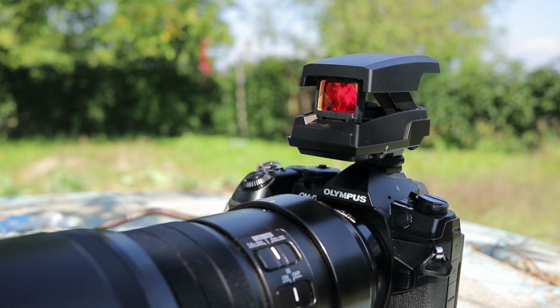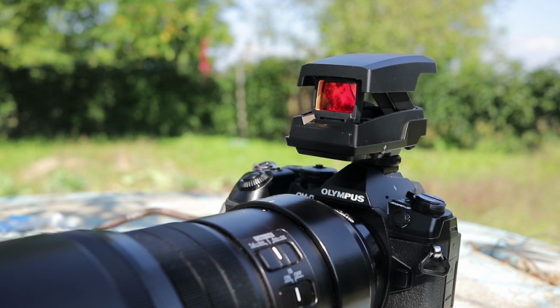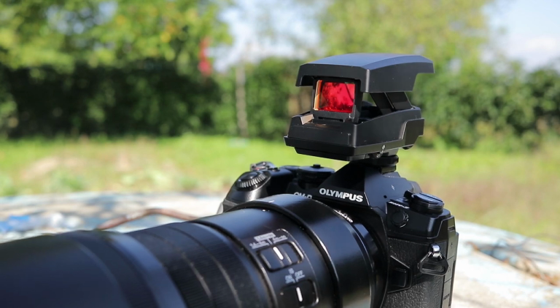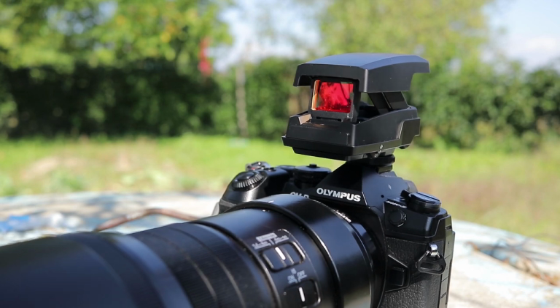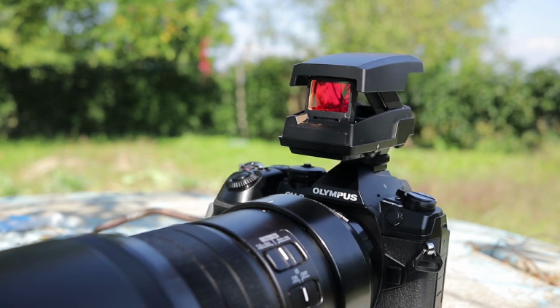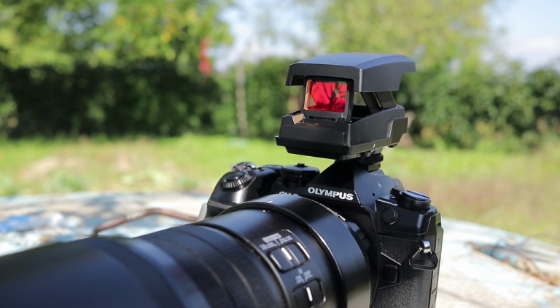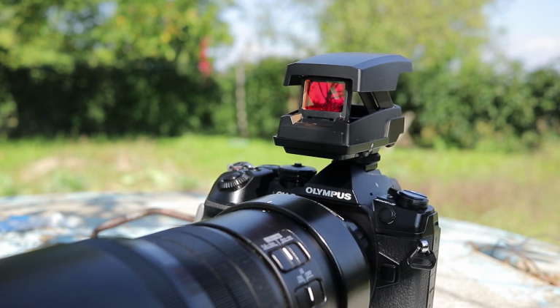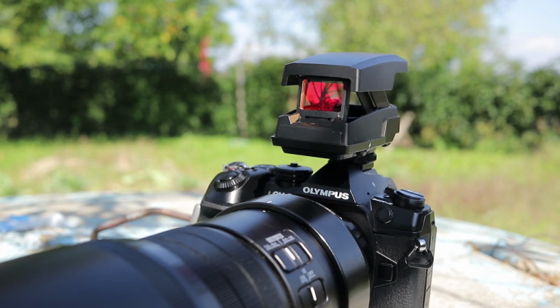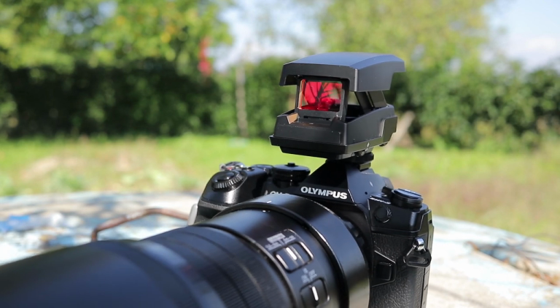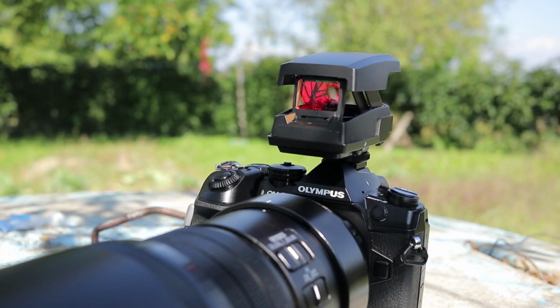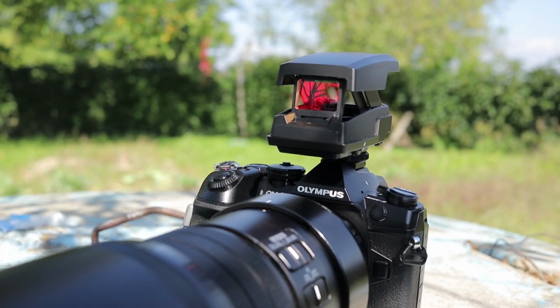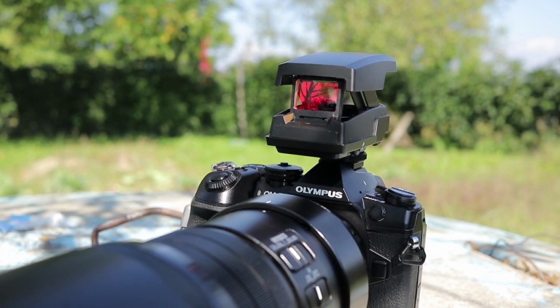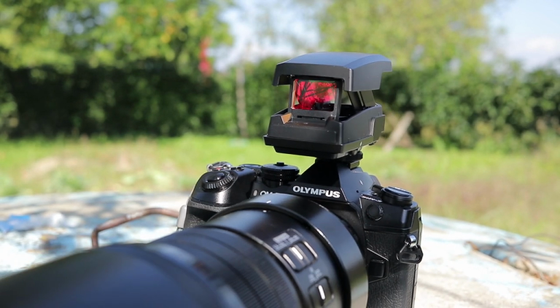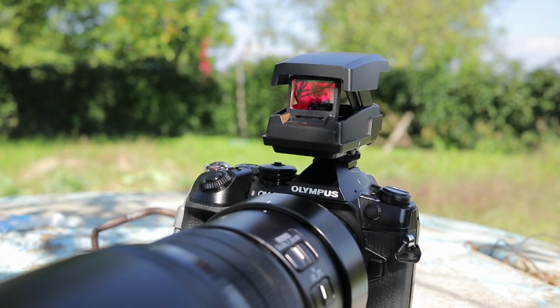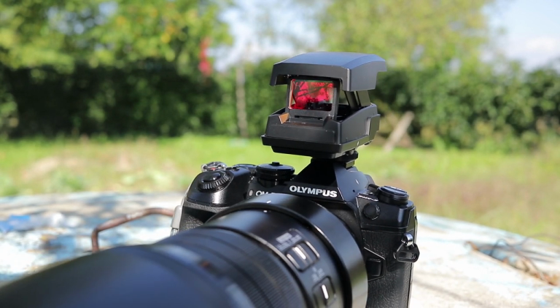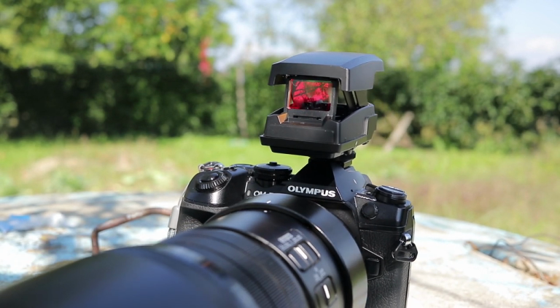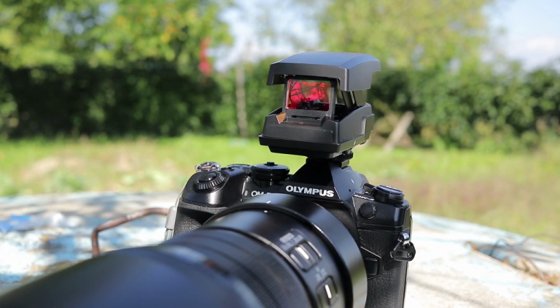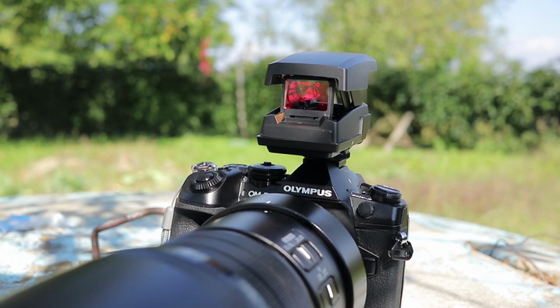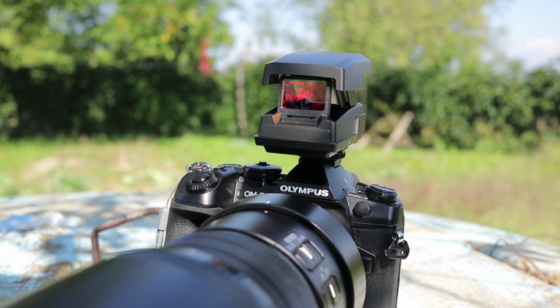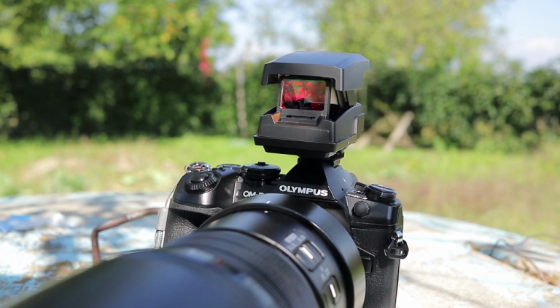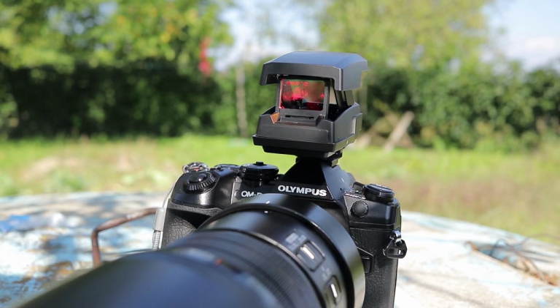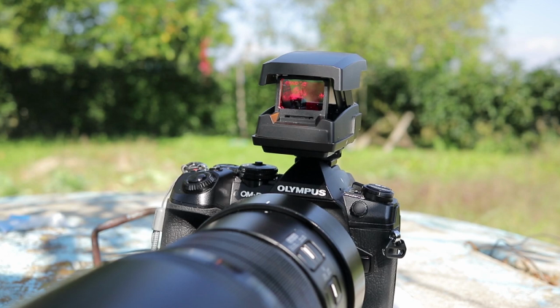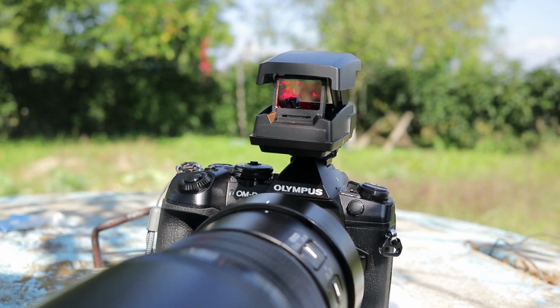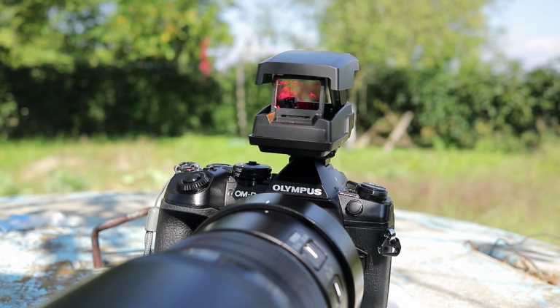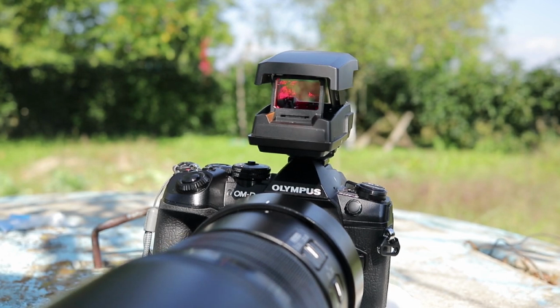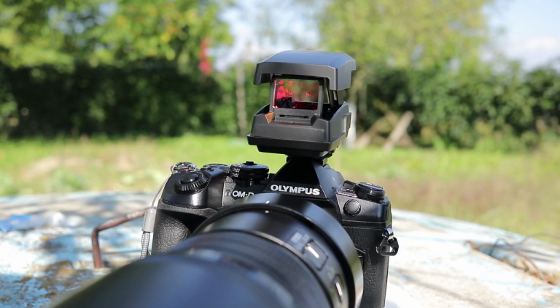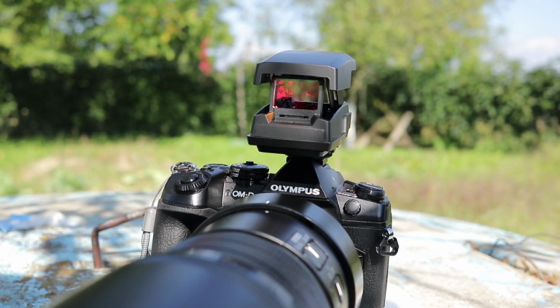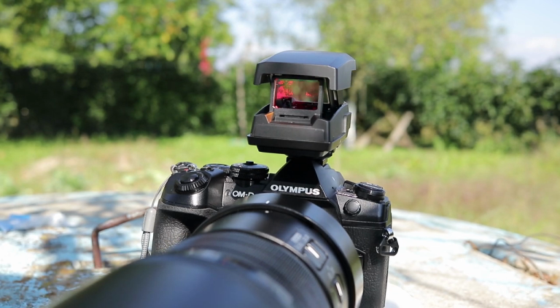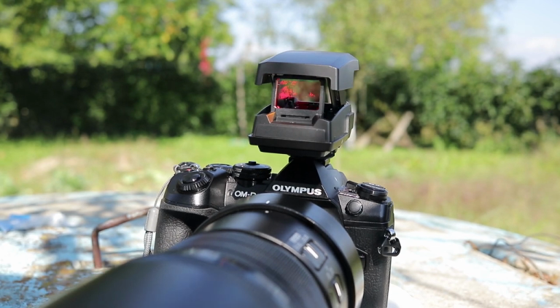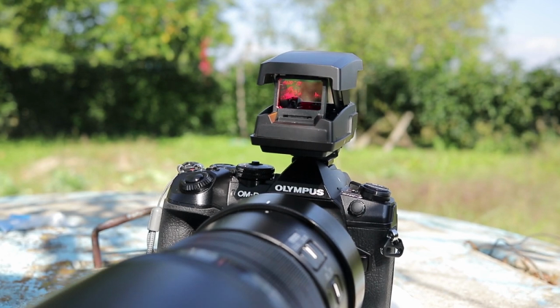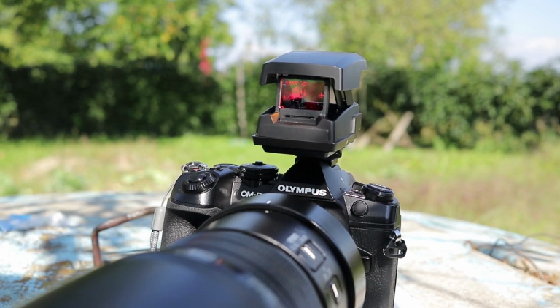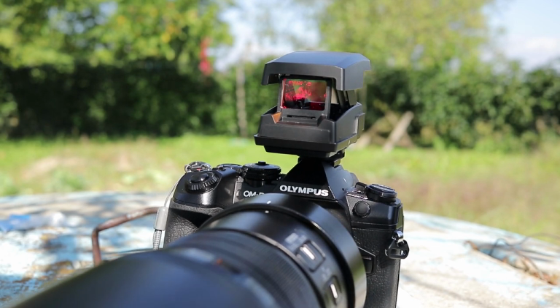This is not an Olympus-specific product. It can be used on any camera with a hot or cold shoe mount.